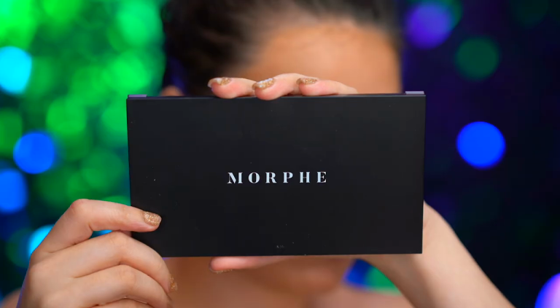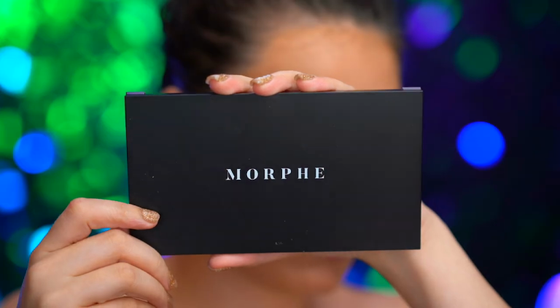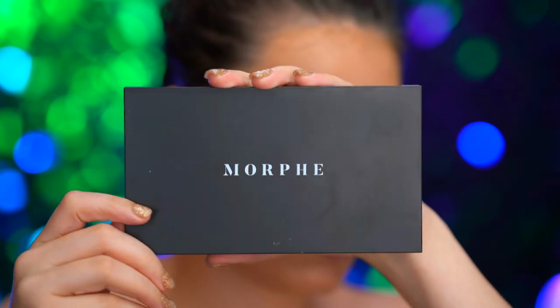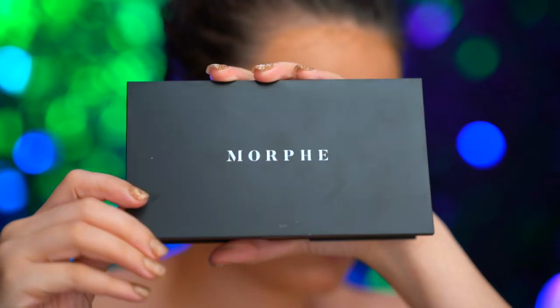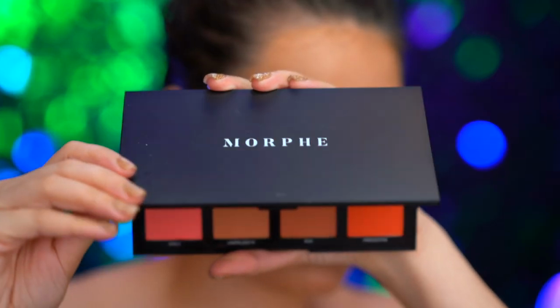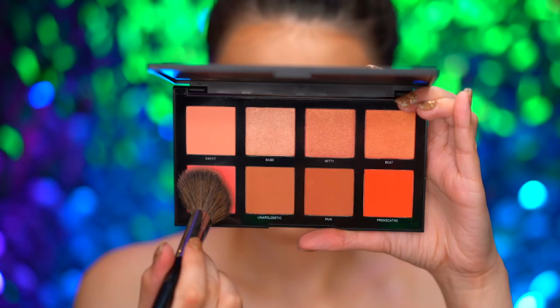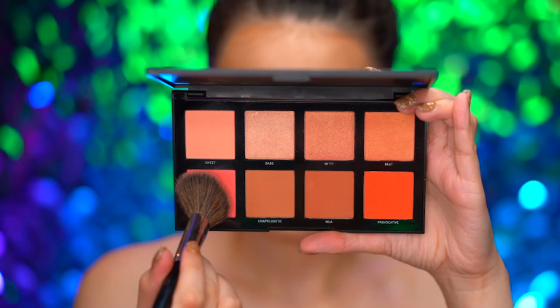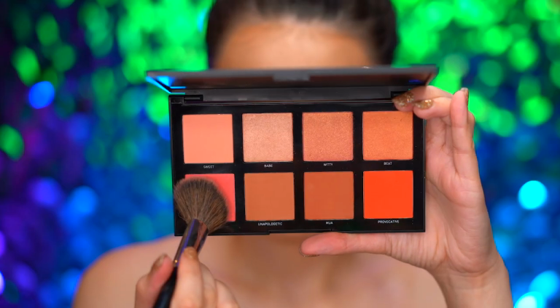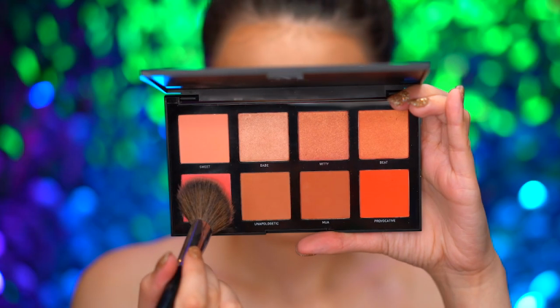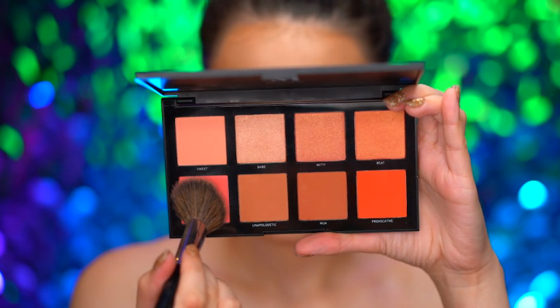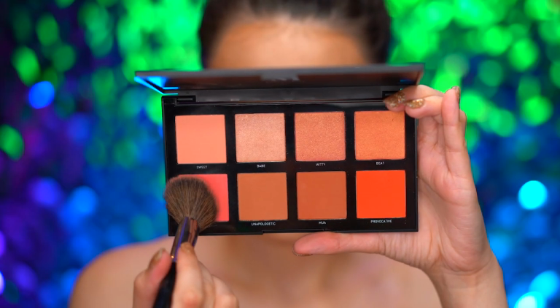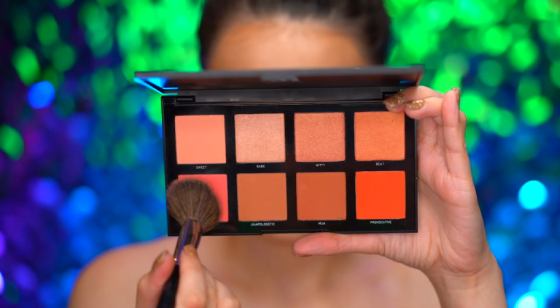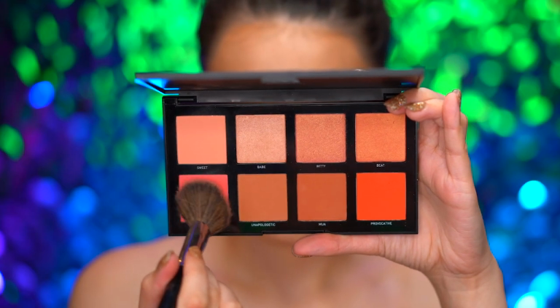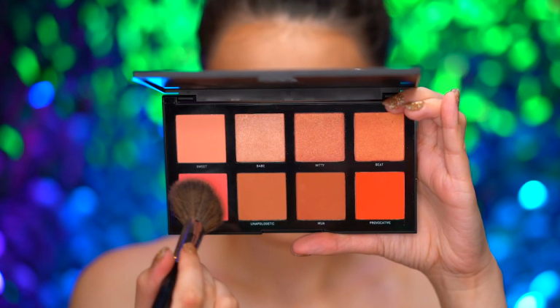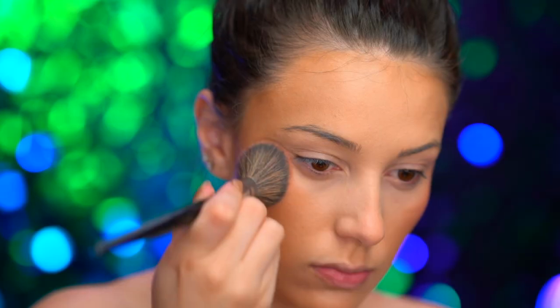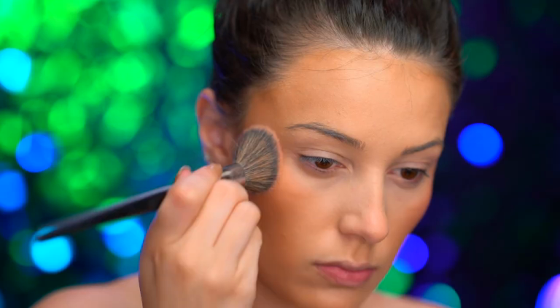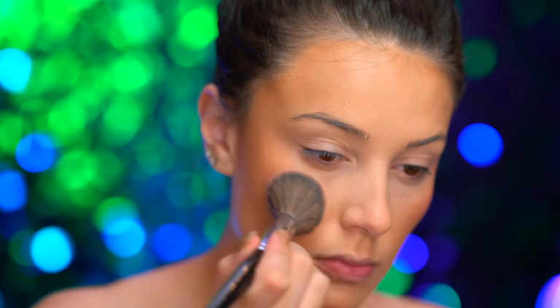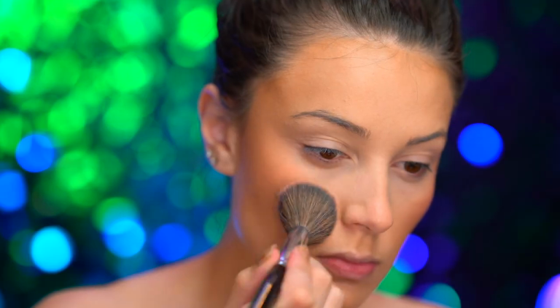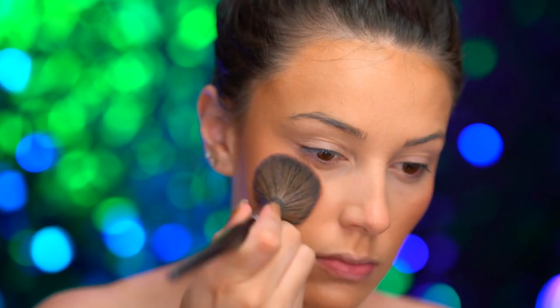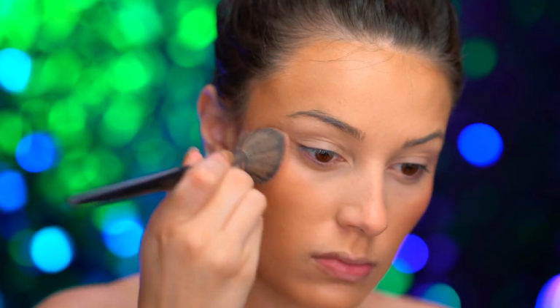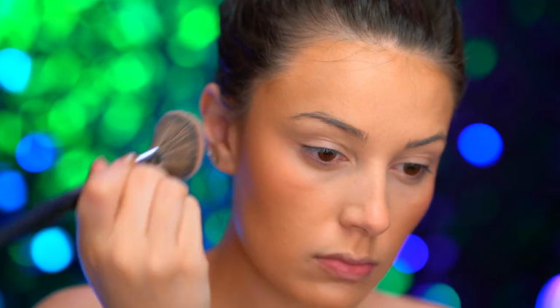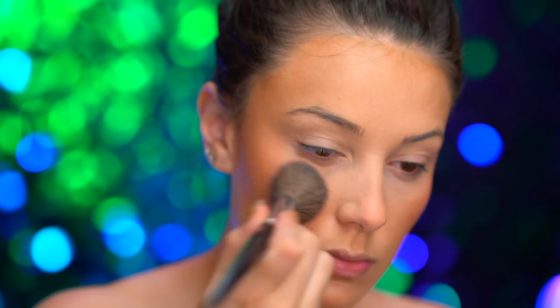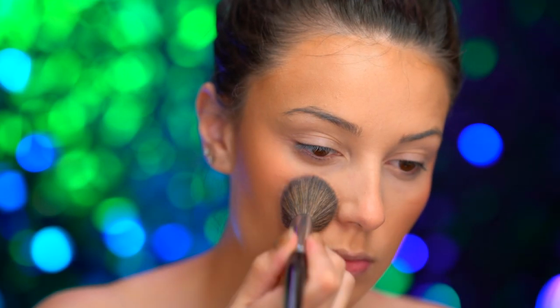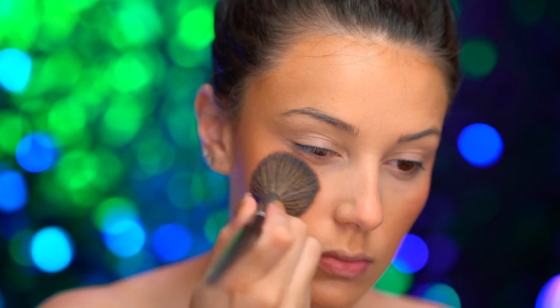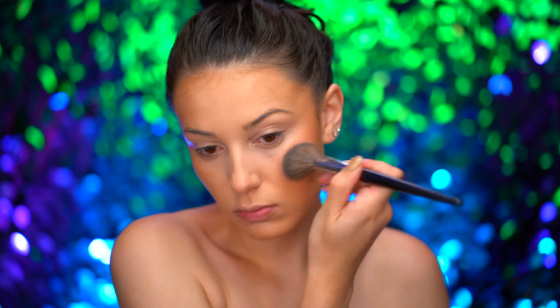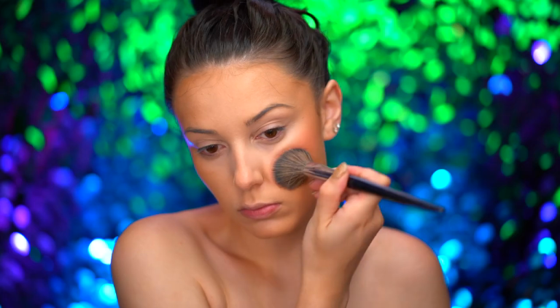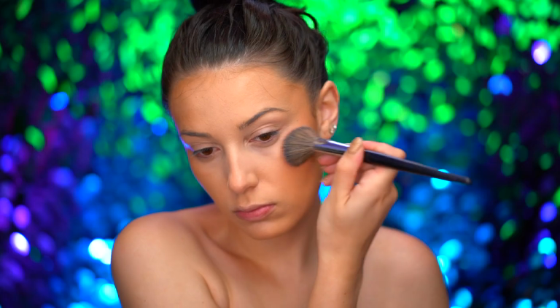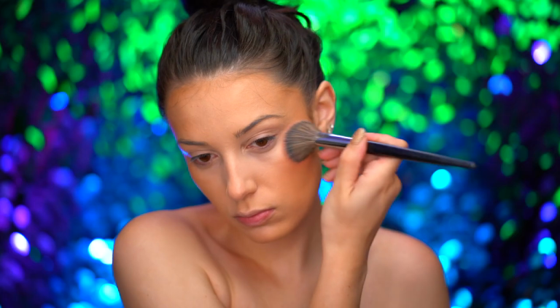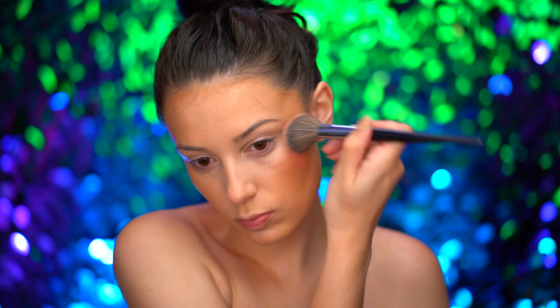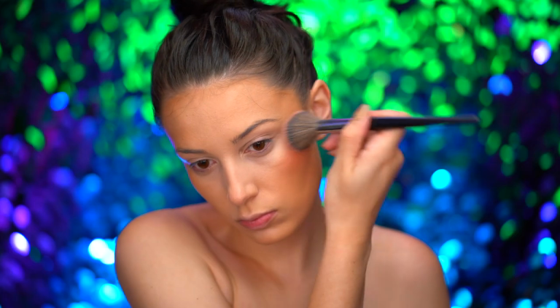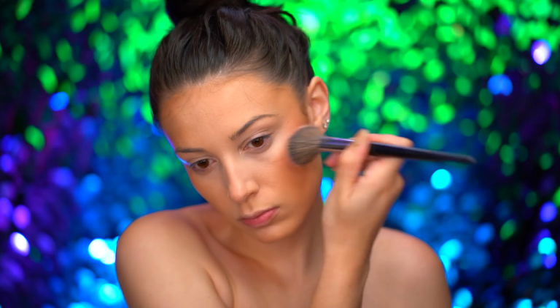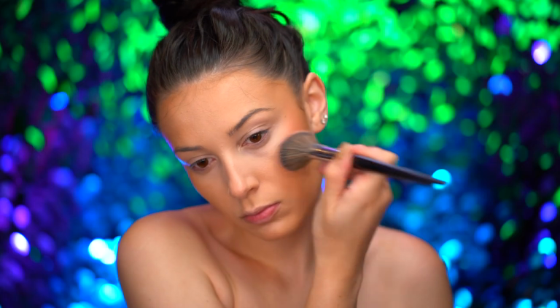I'm applying a coral blush to the apples of the cheeks — and the apples are the roundest part of the cheek area.